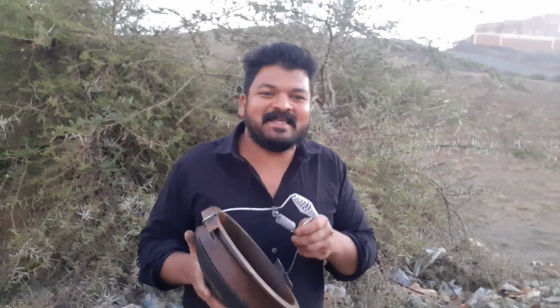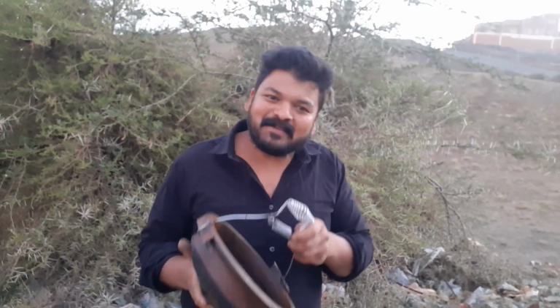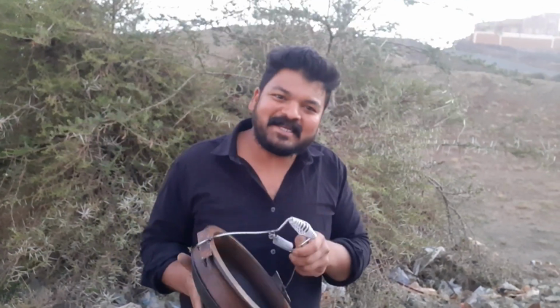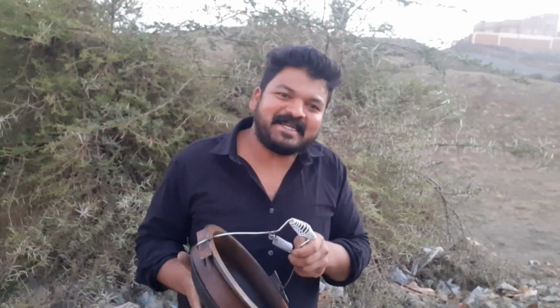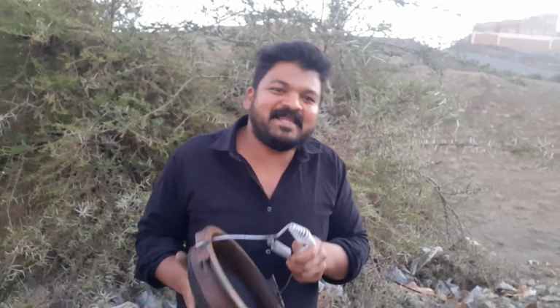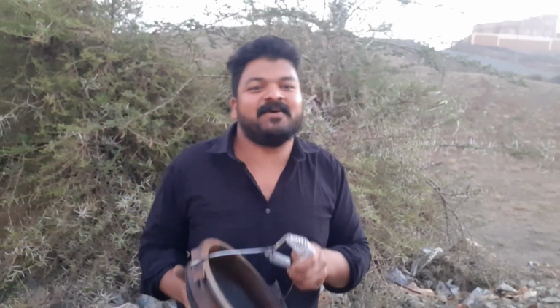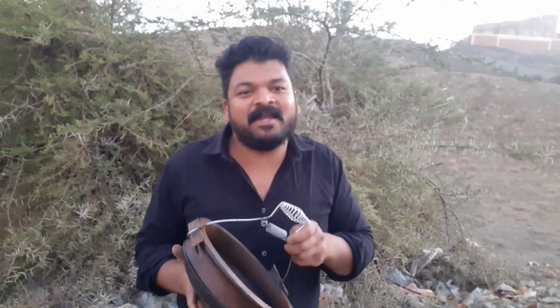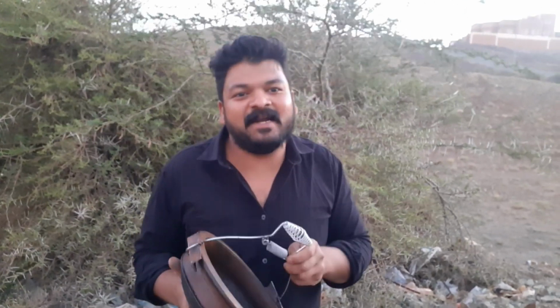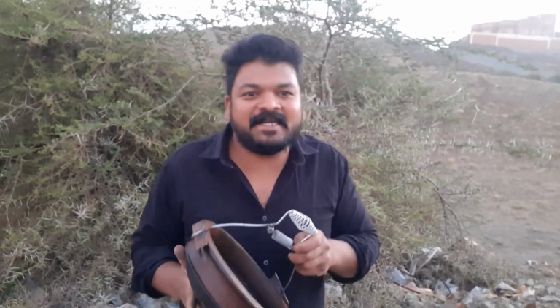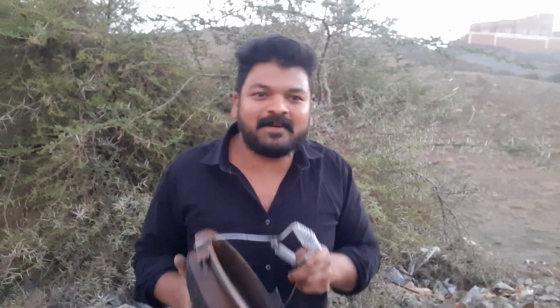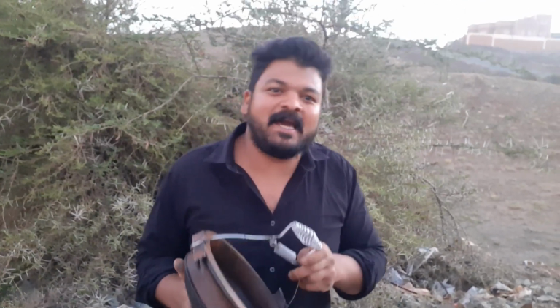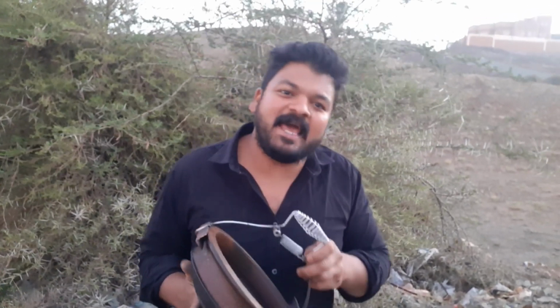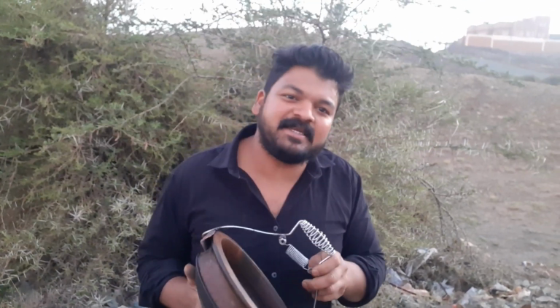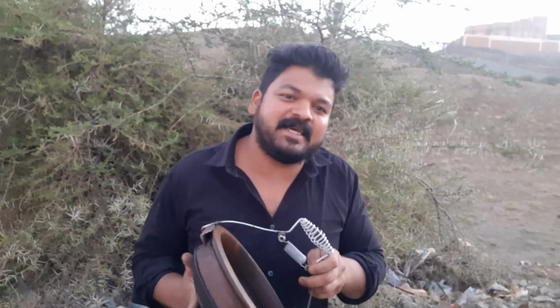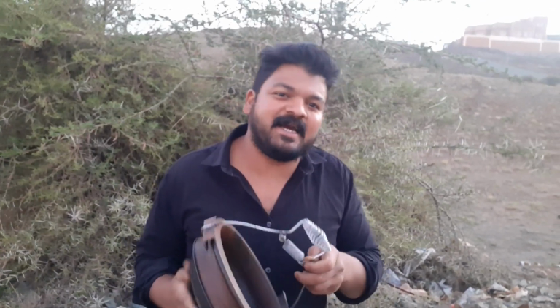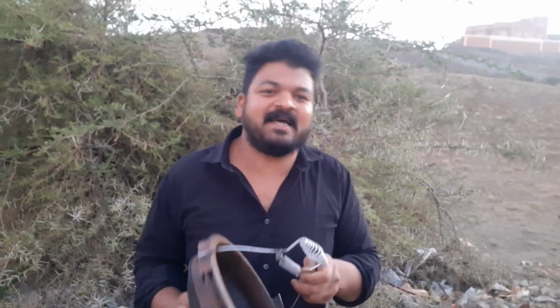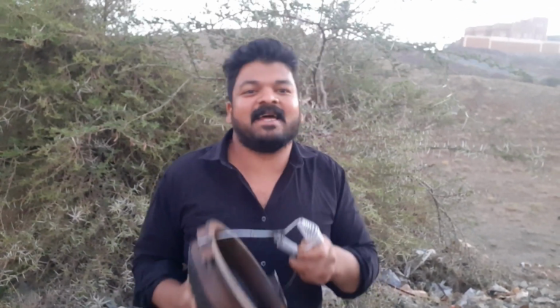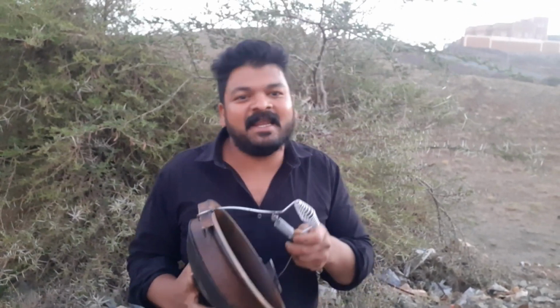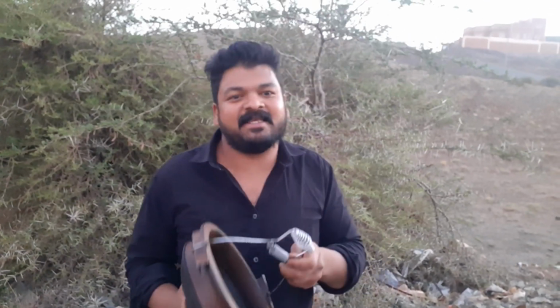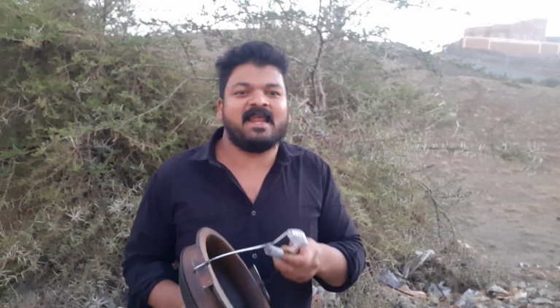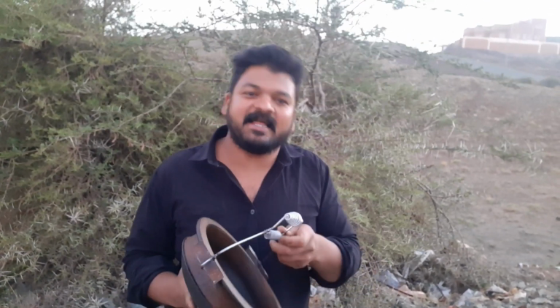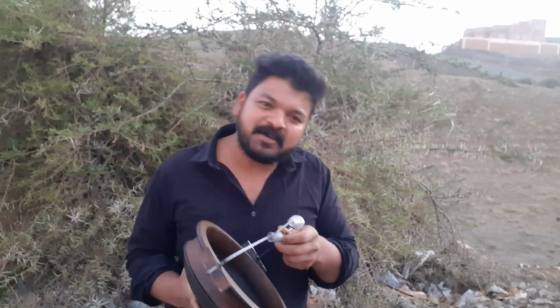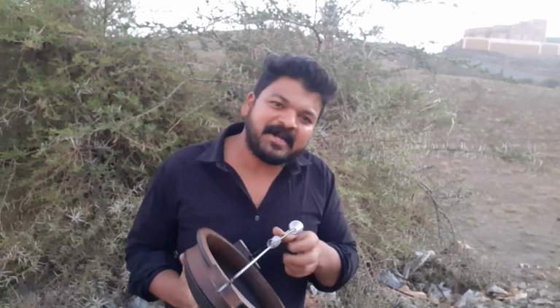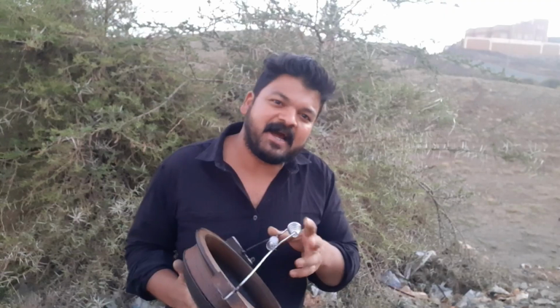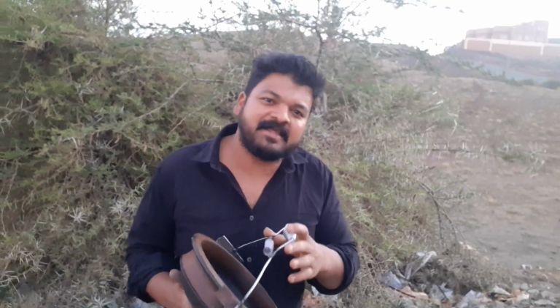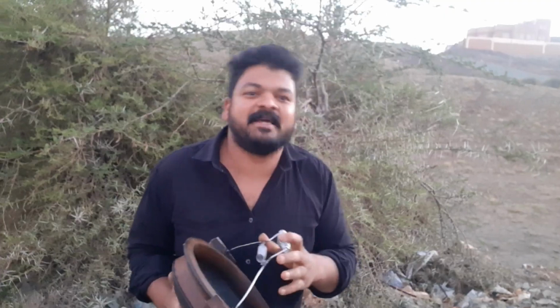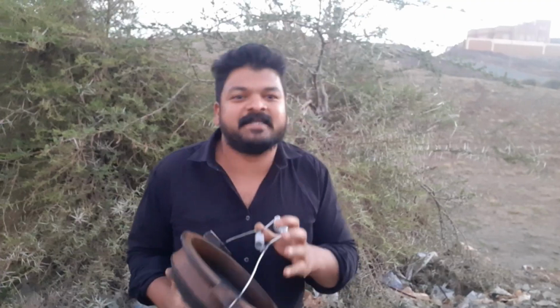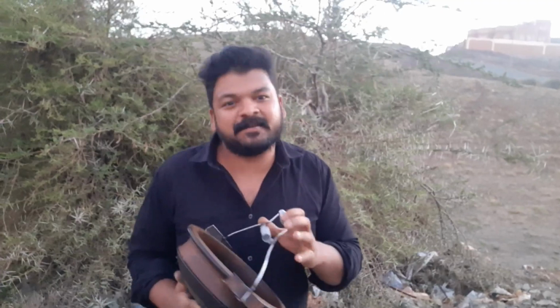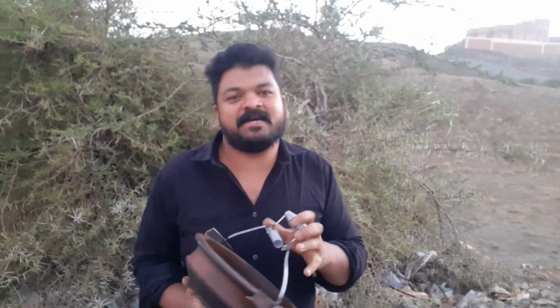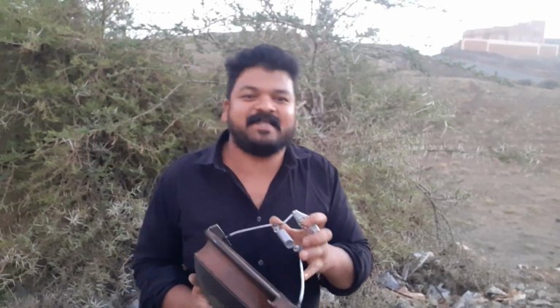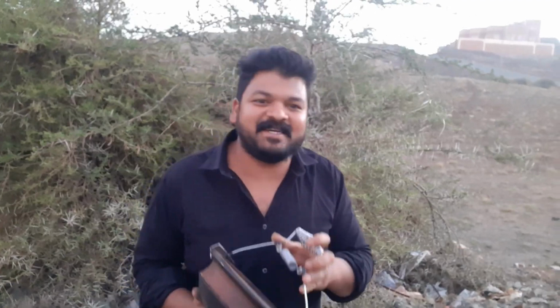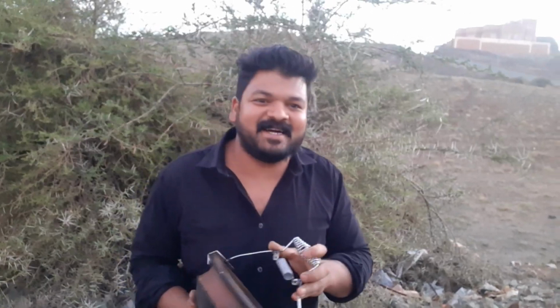I'll be right back. Please like my video and my channel. Please subscribe. I will take a look at you guys.